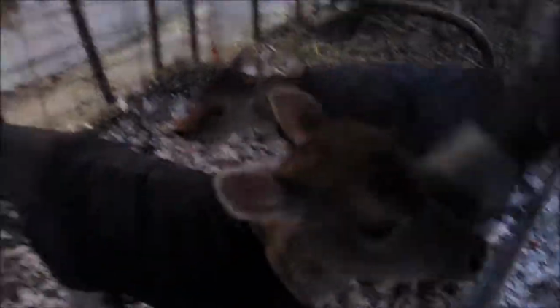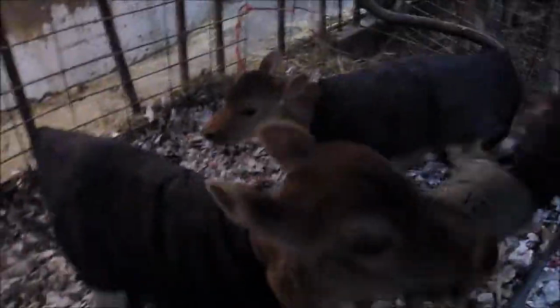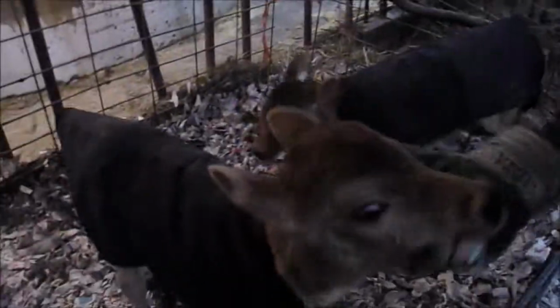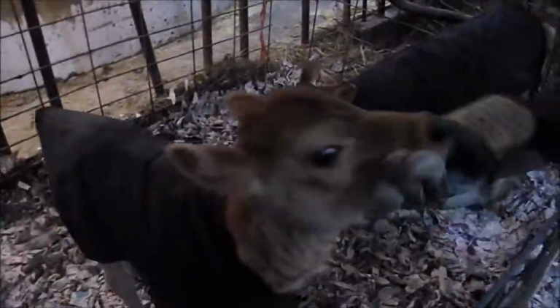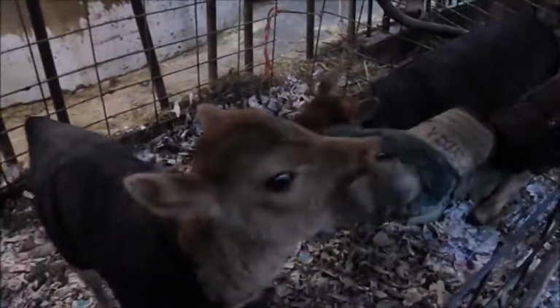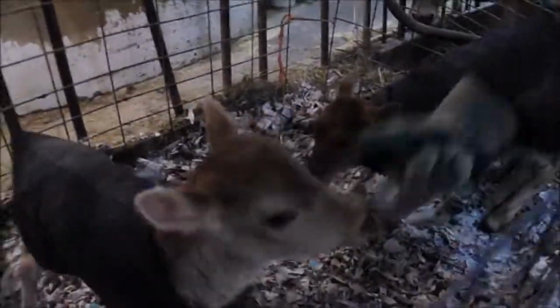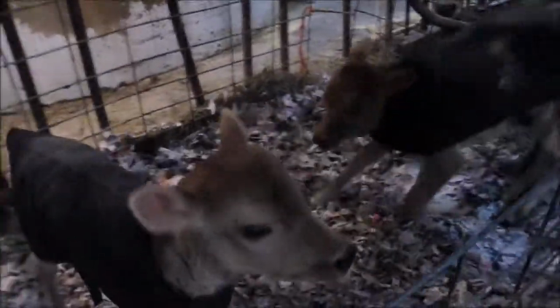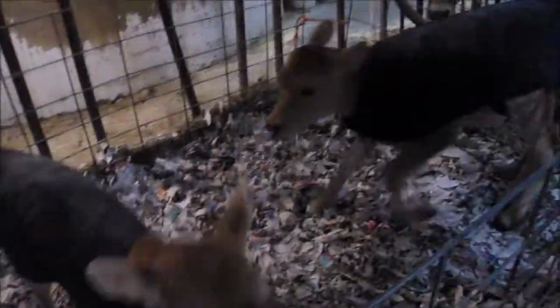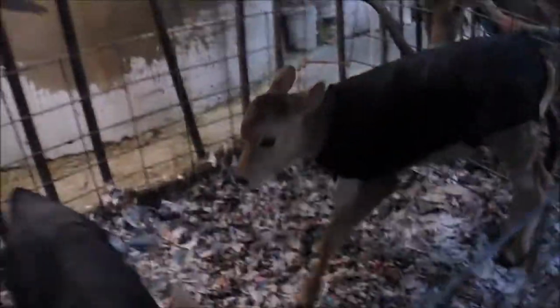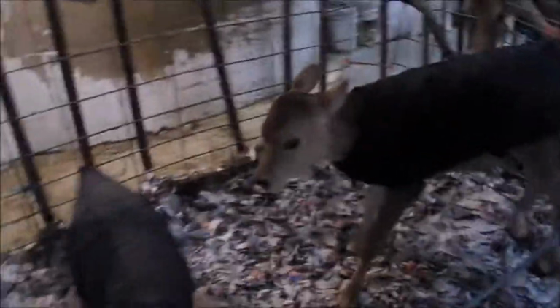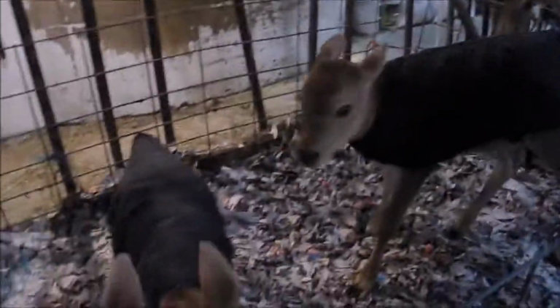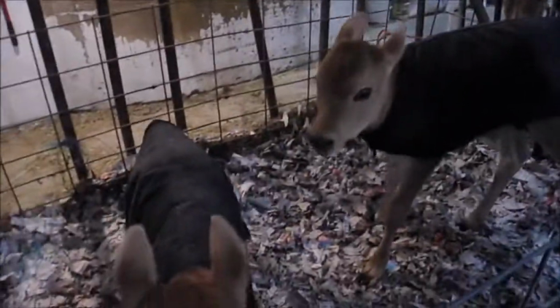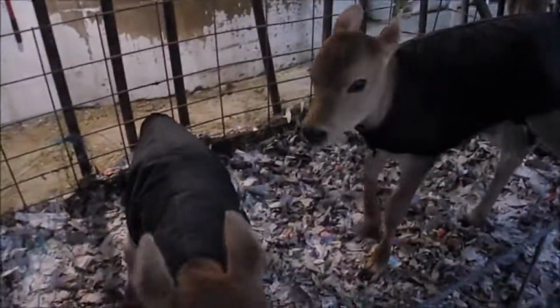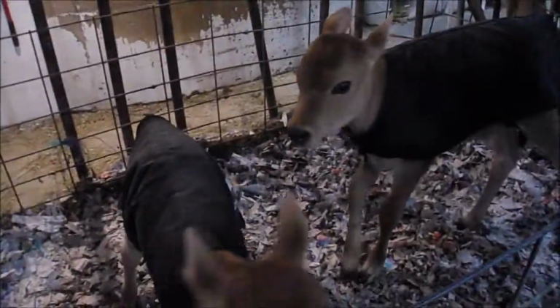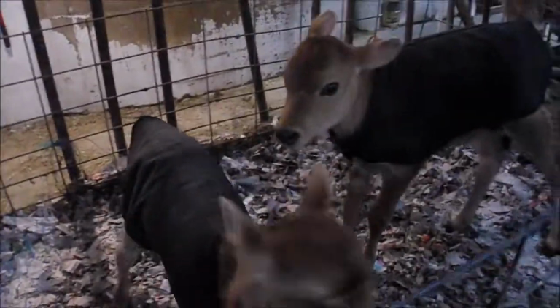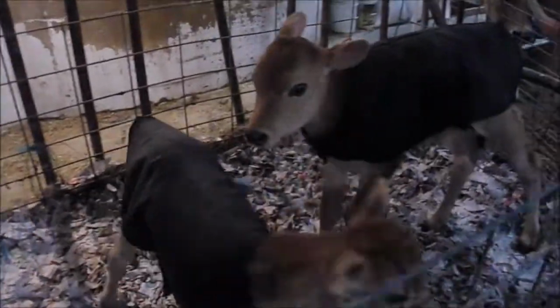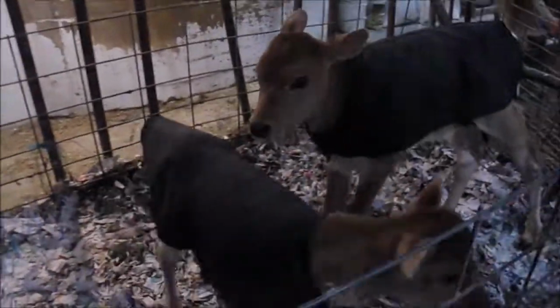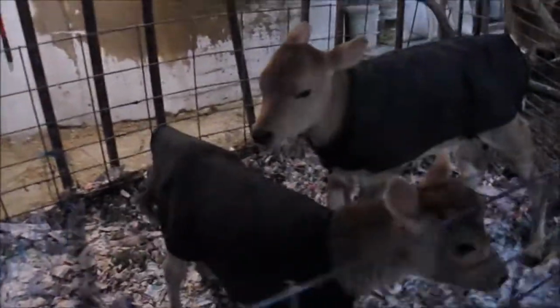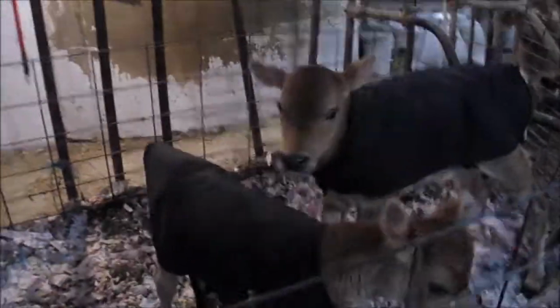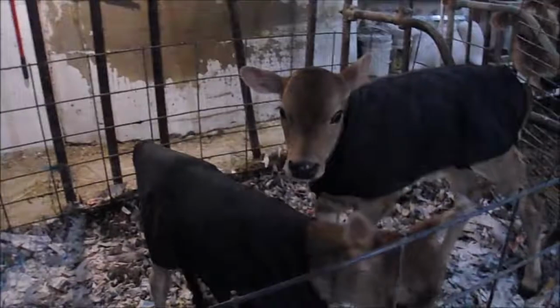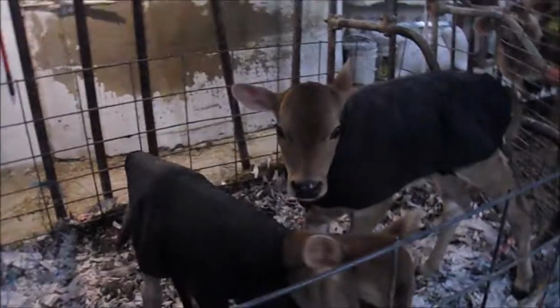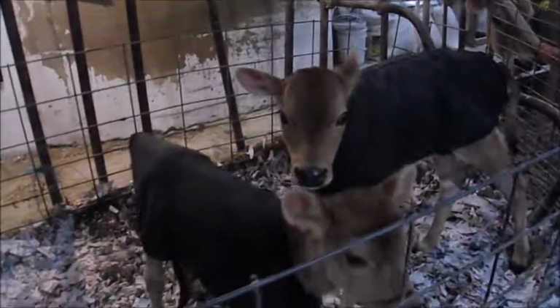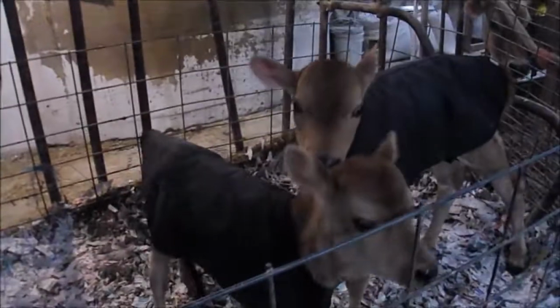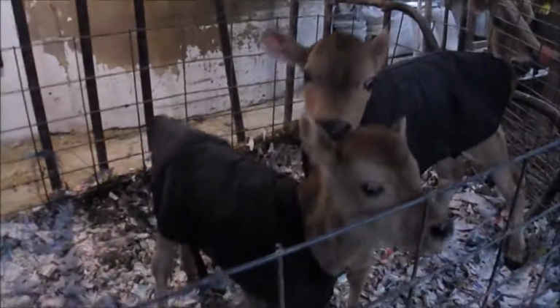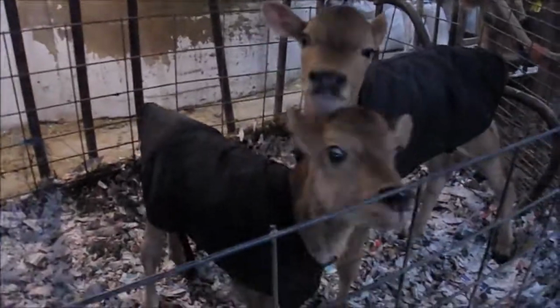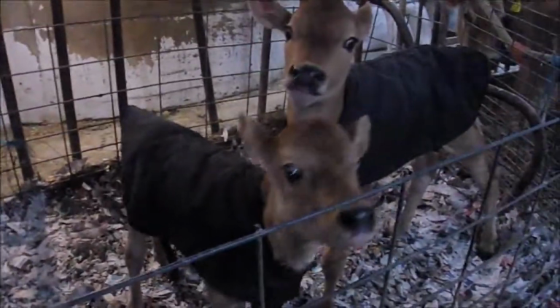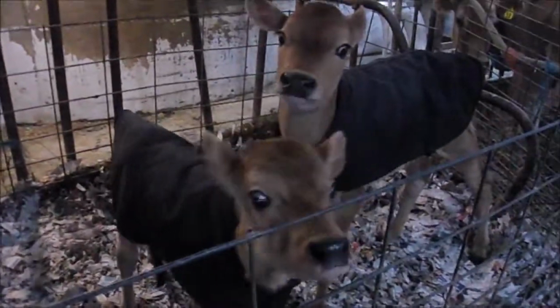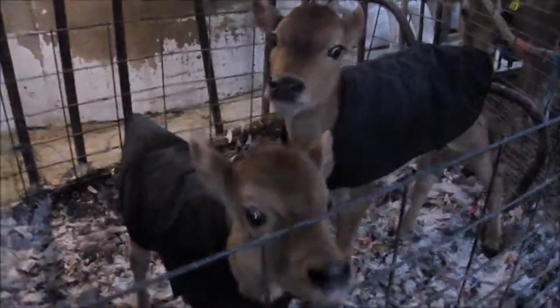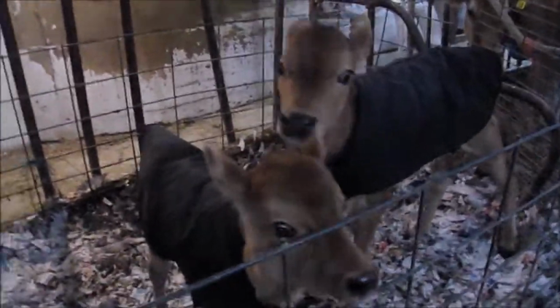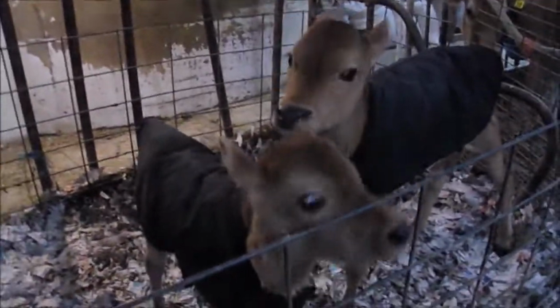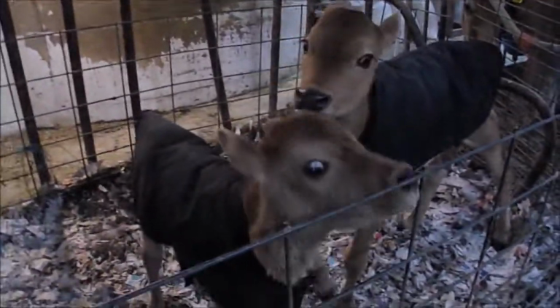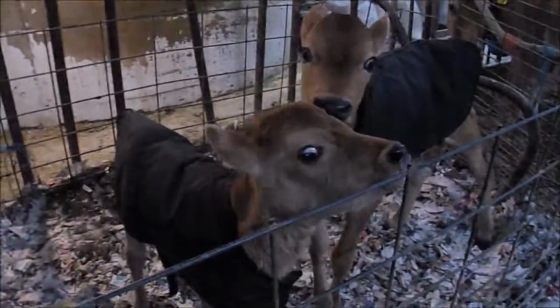He's a big calf. Boy, you can definitely tell he's older, can't you?